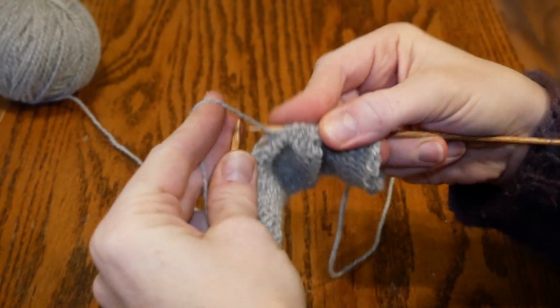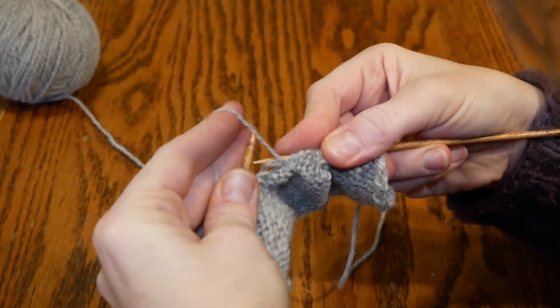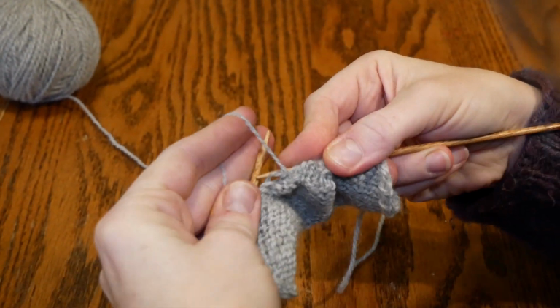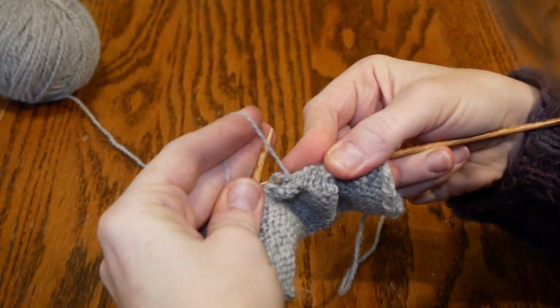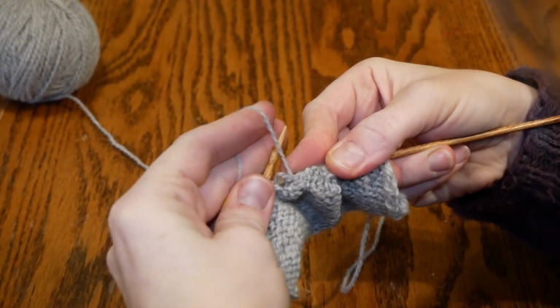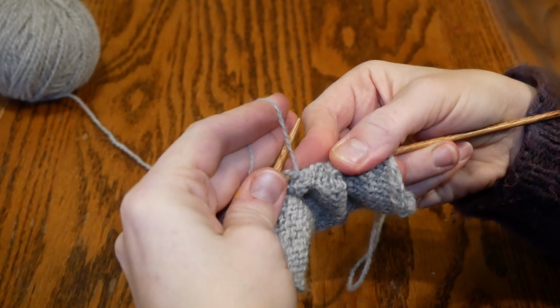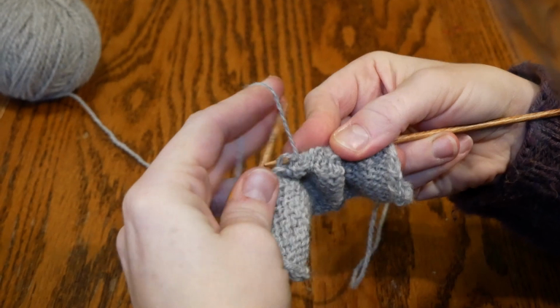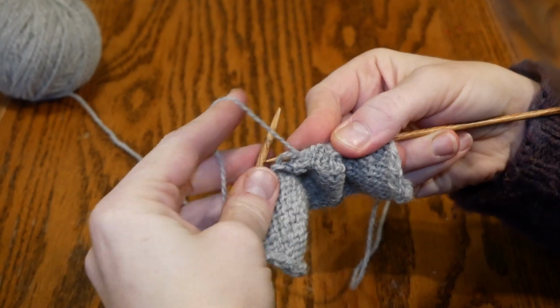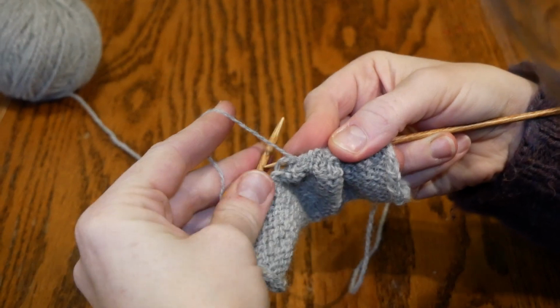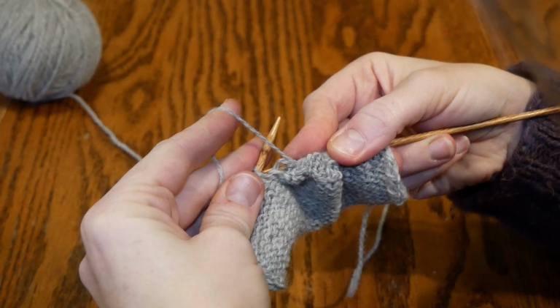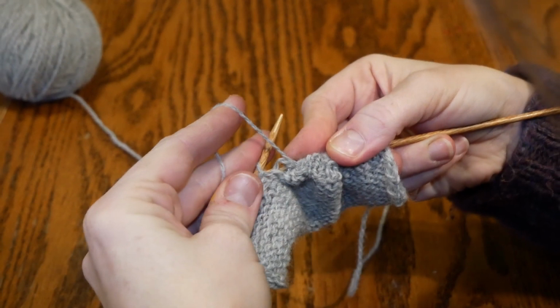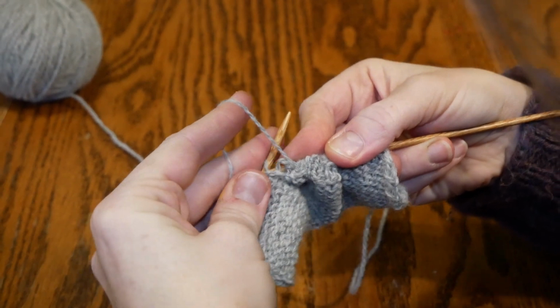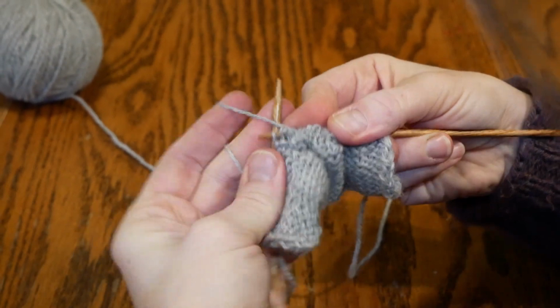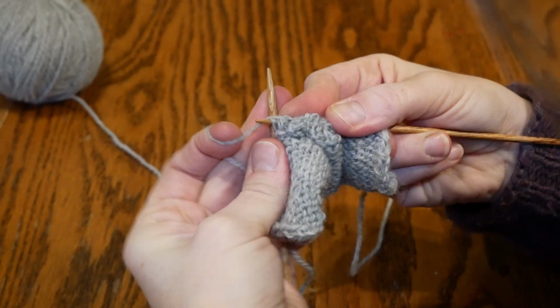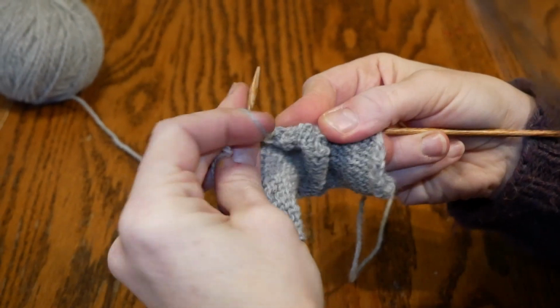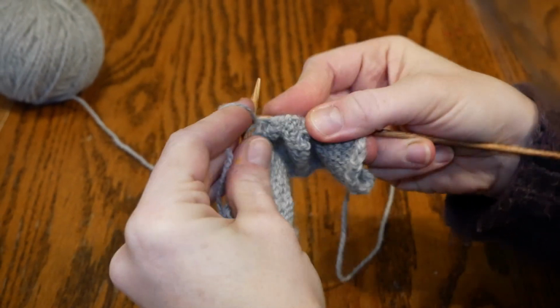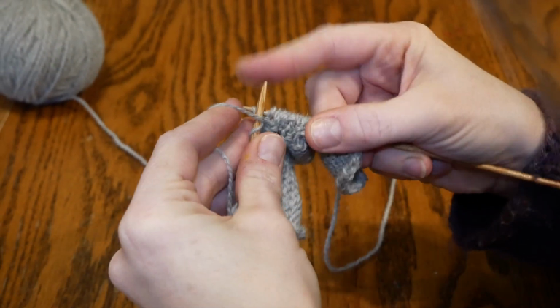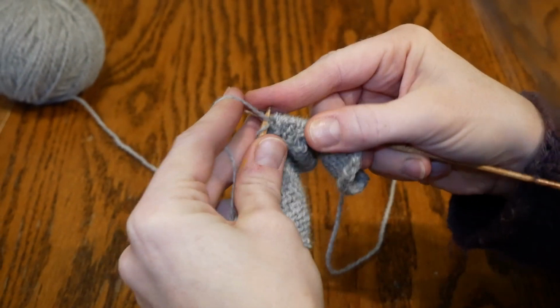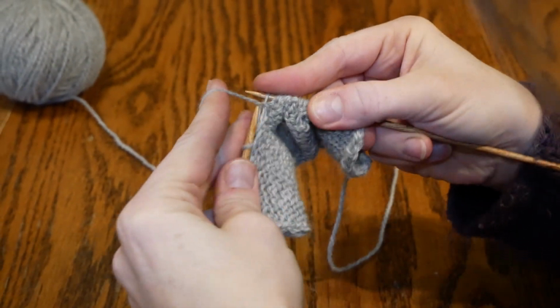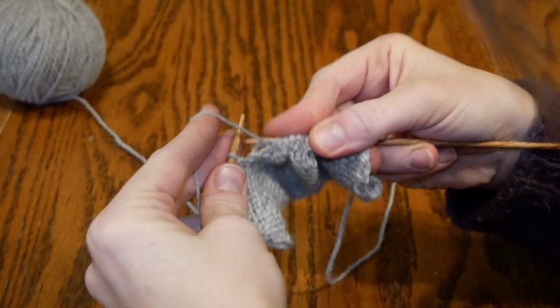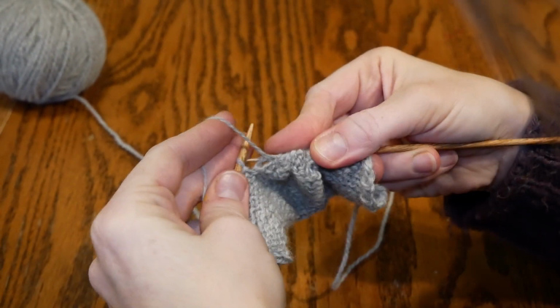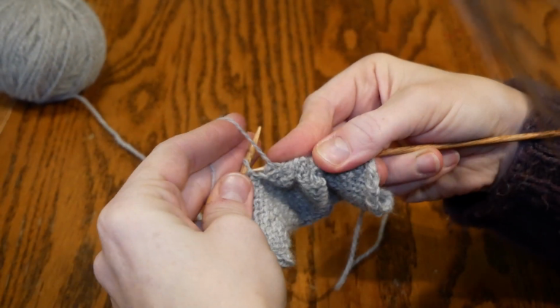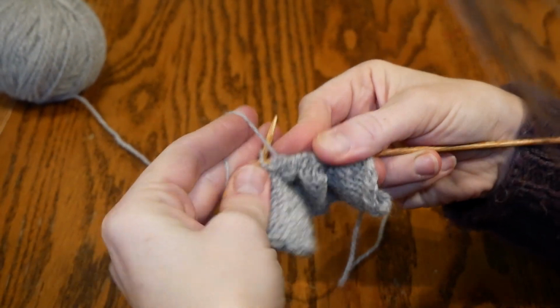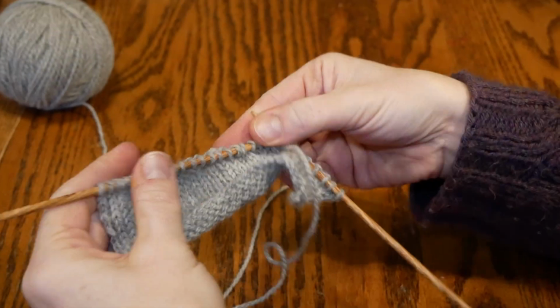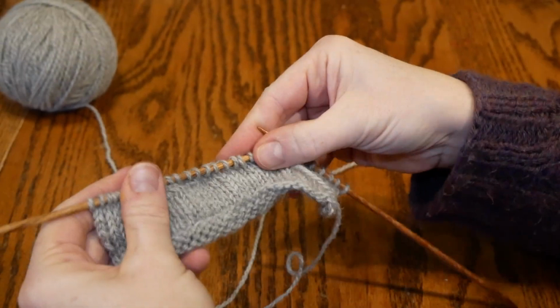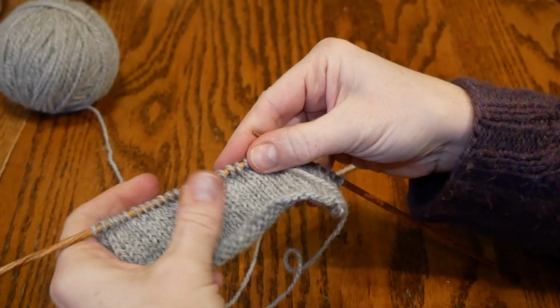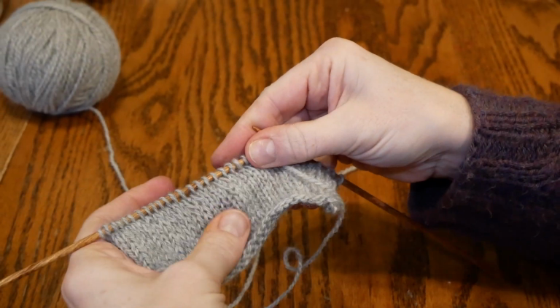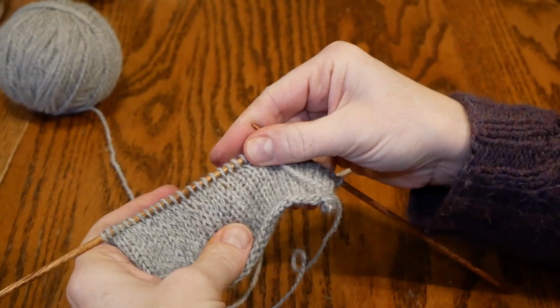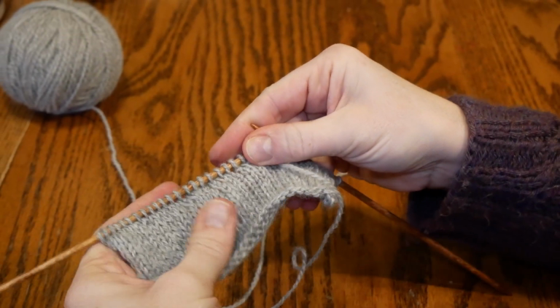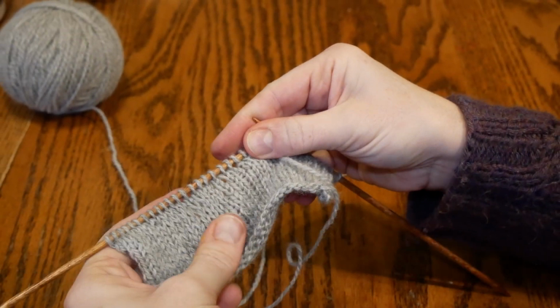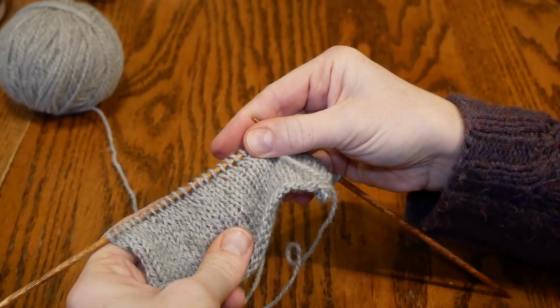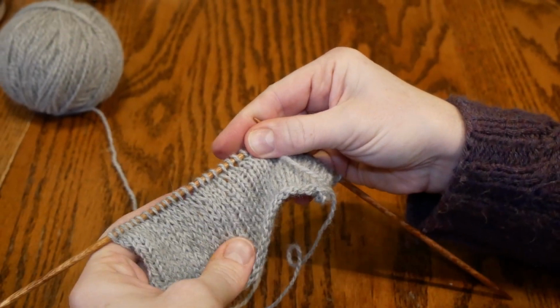And that's it — this is the easiest way to conceal your stitches and have flawless short rows.